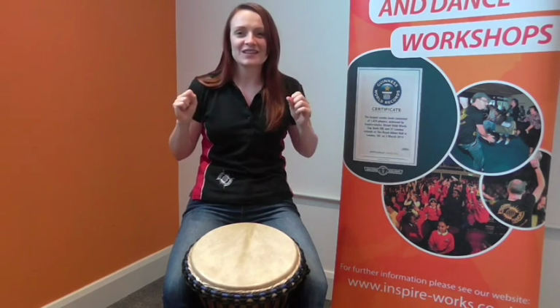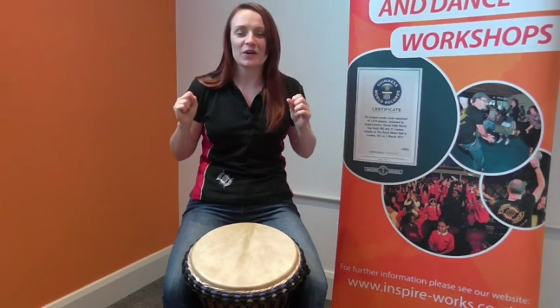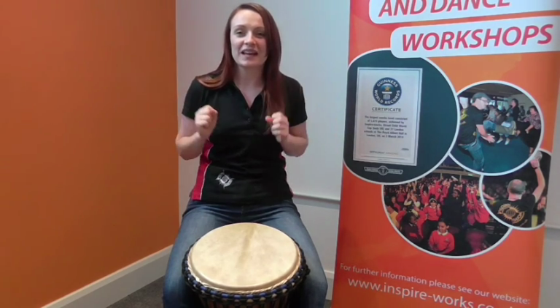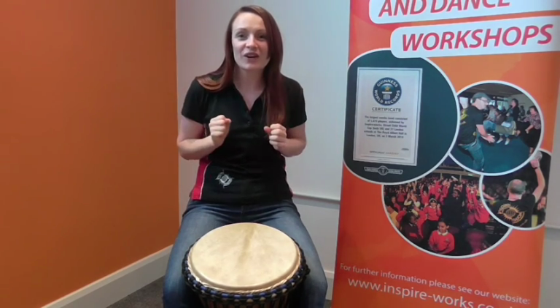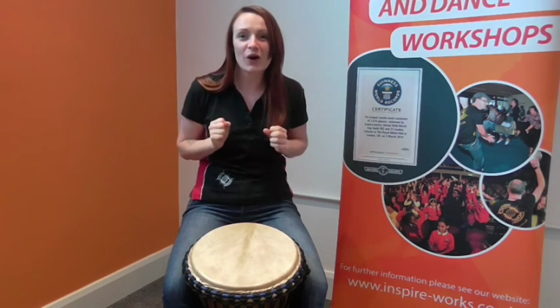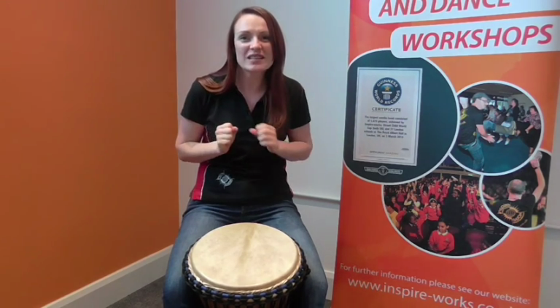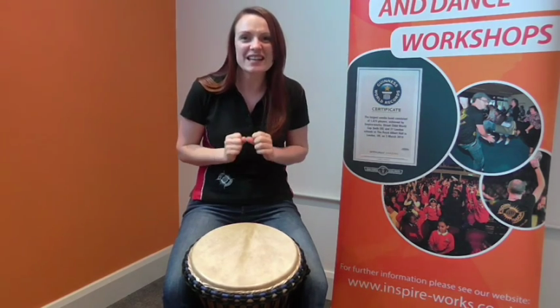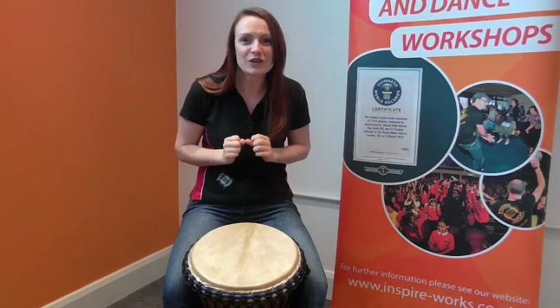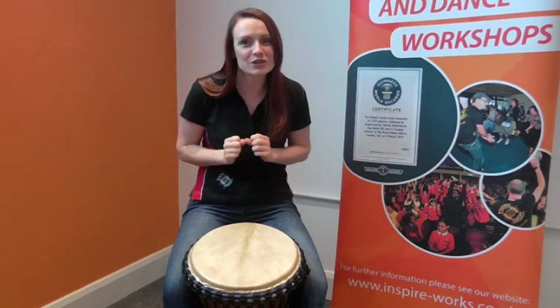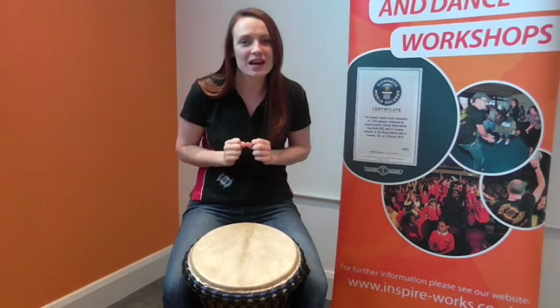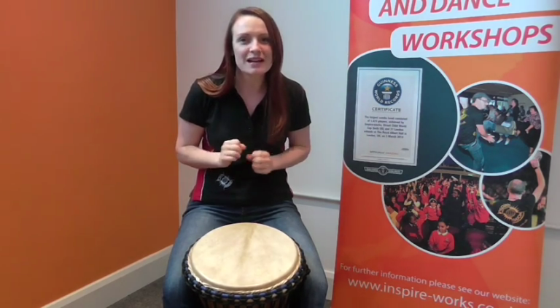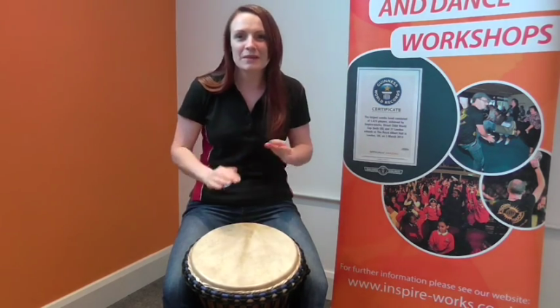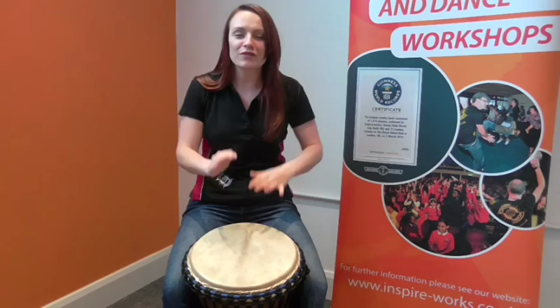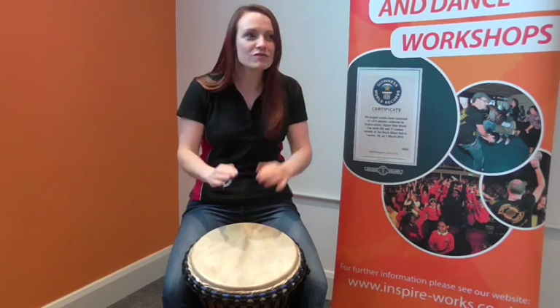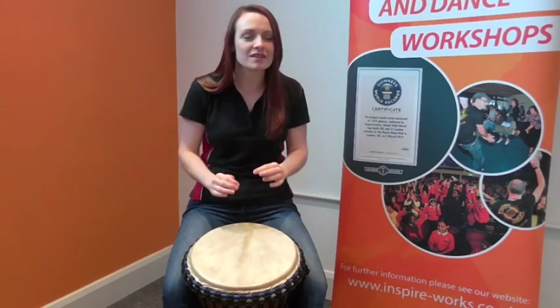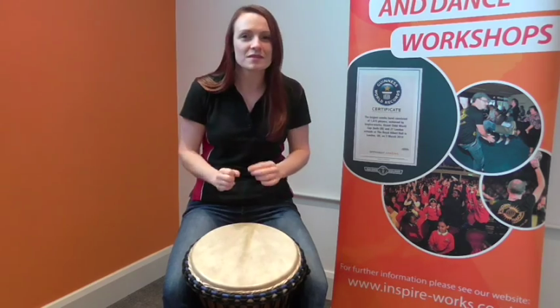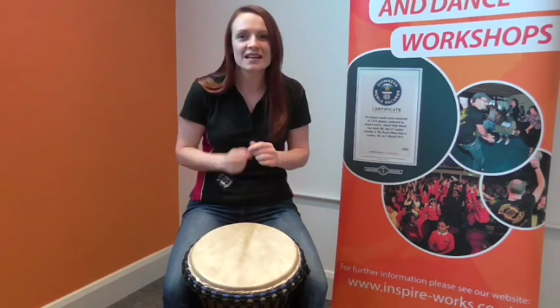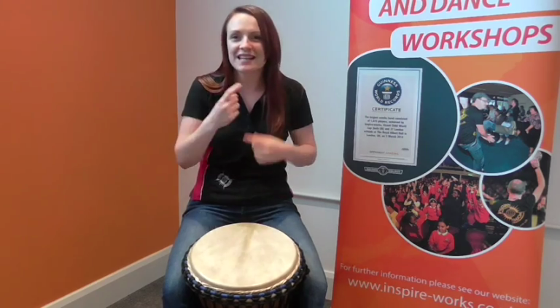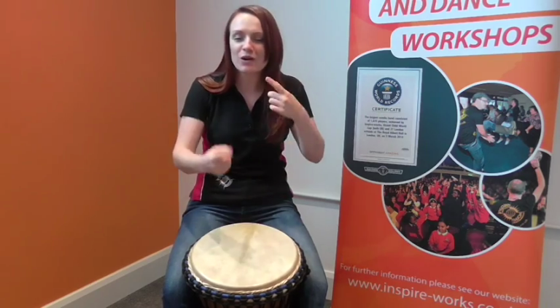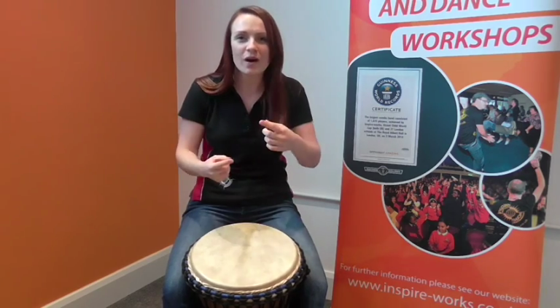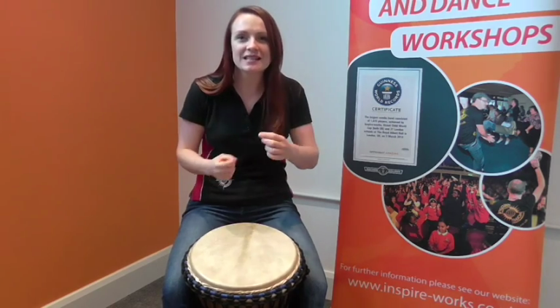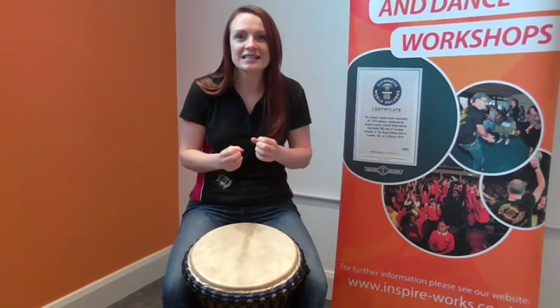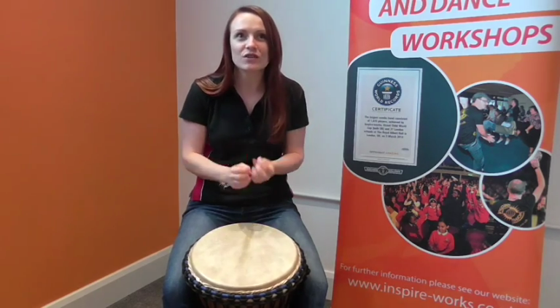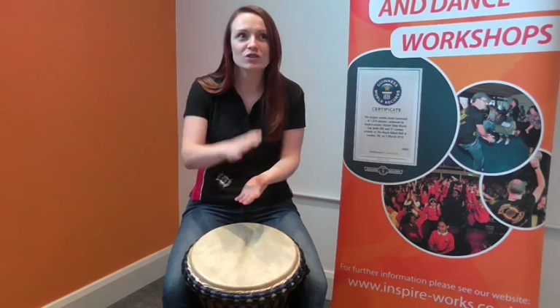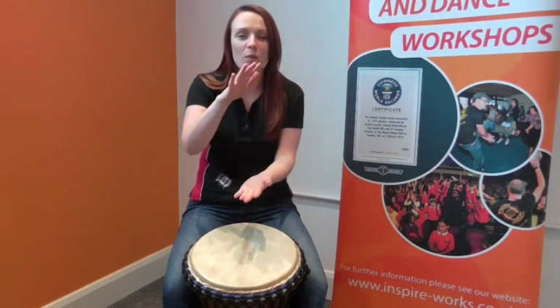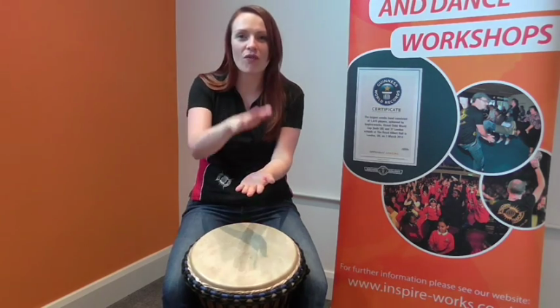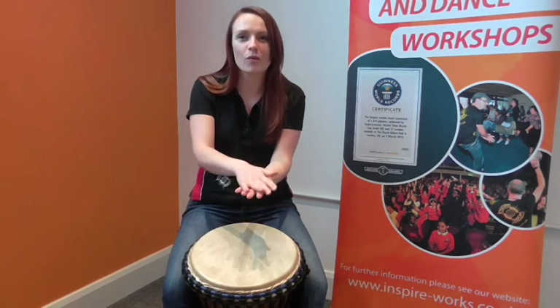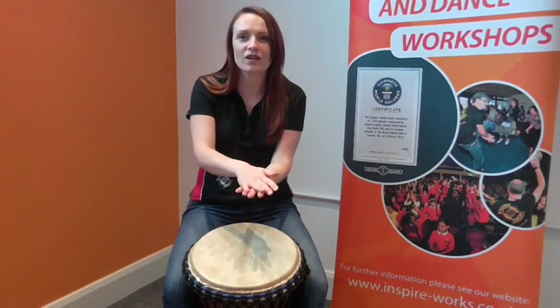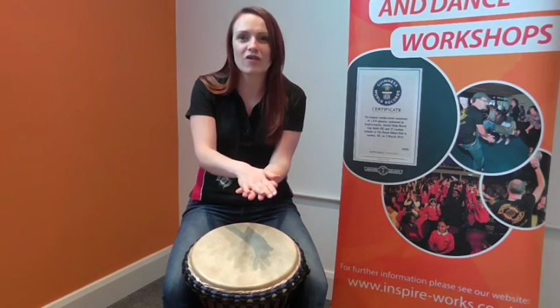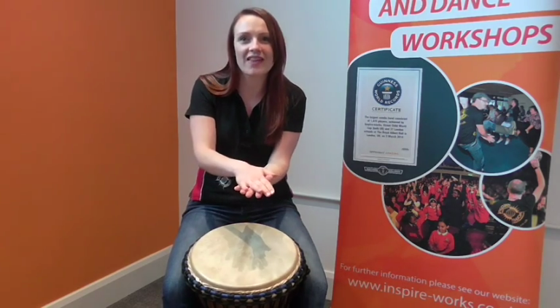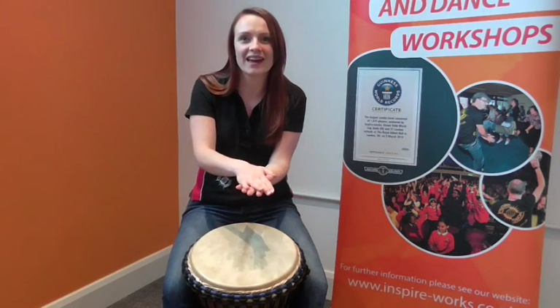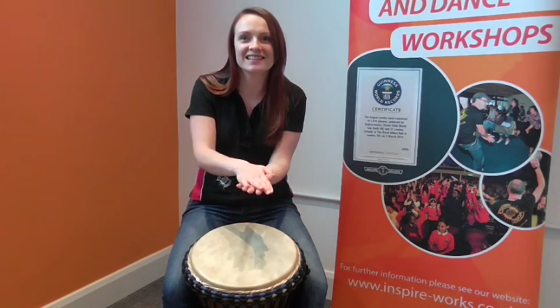So give it a go, see if you can do that — play a few rhythms, say your words and see if you can stop on that word right at the end.